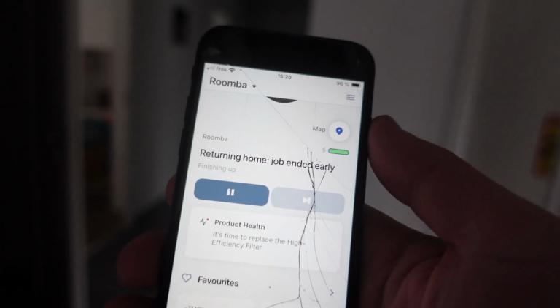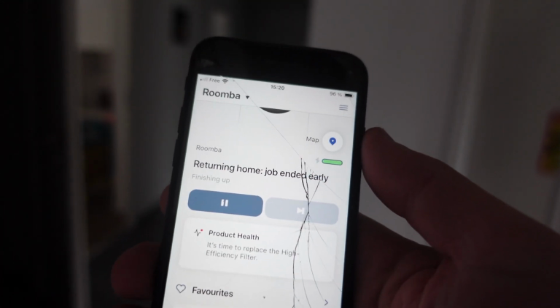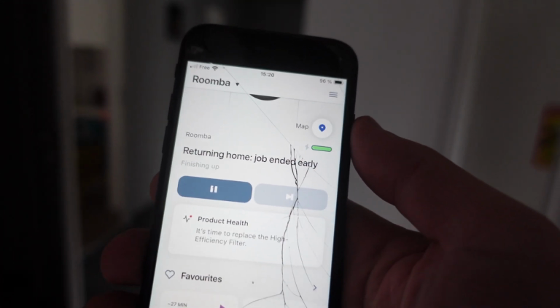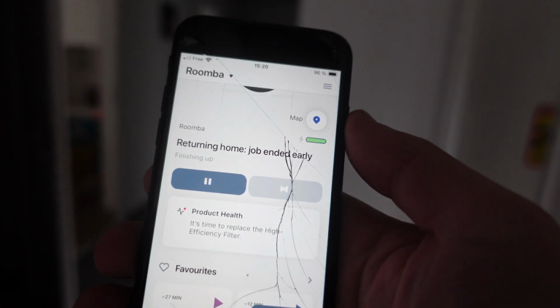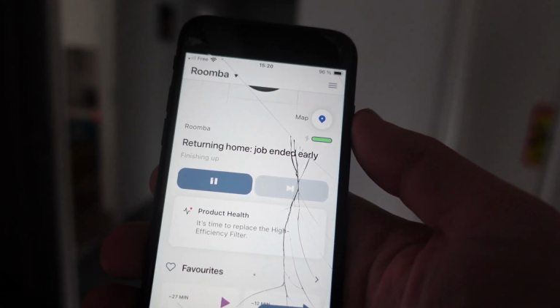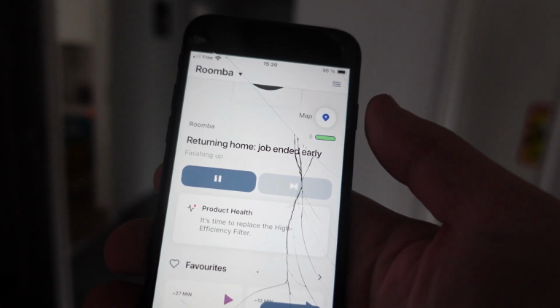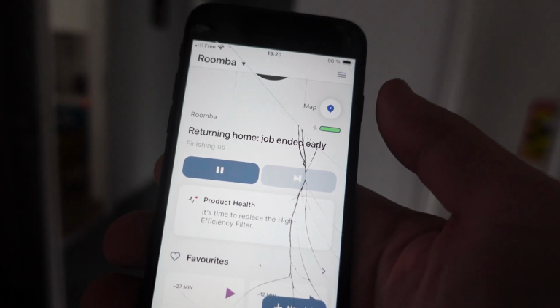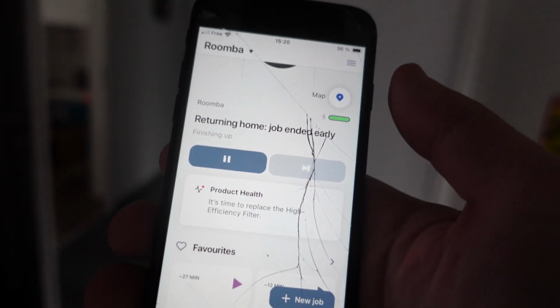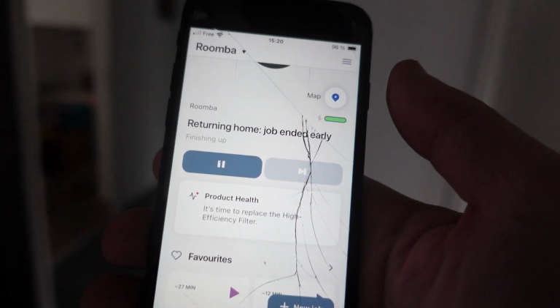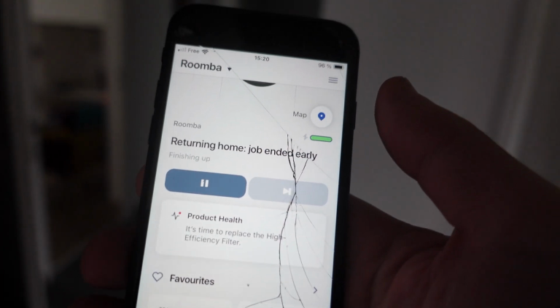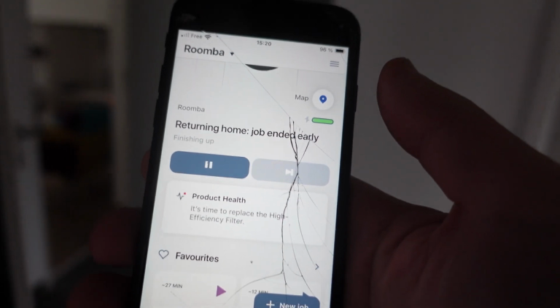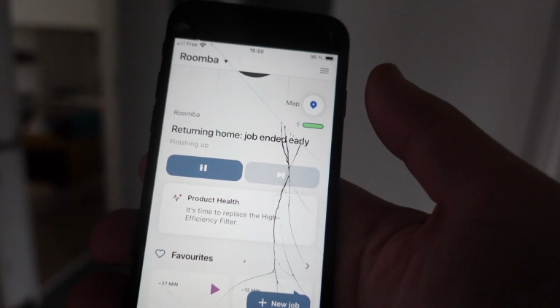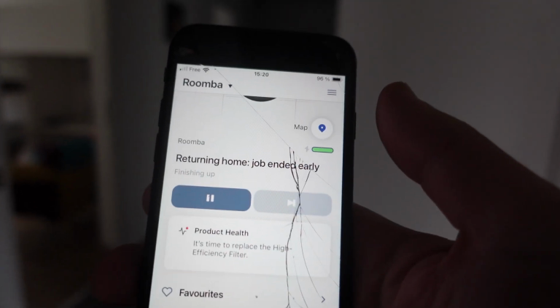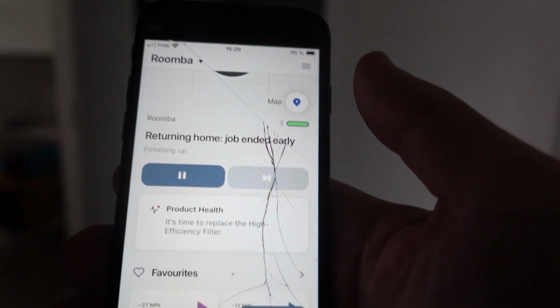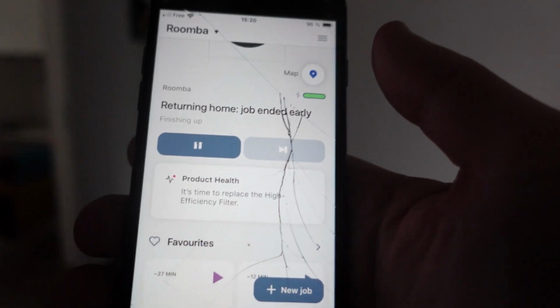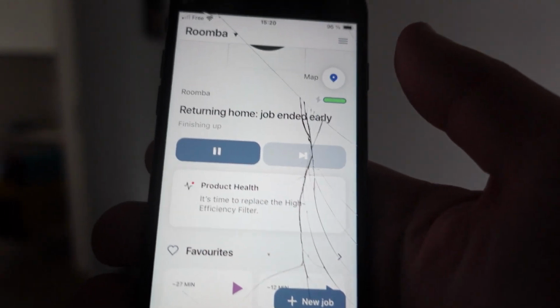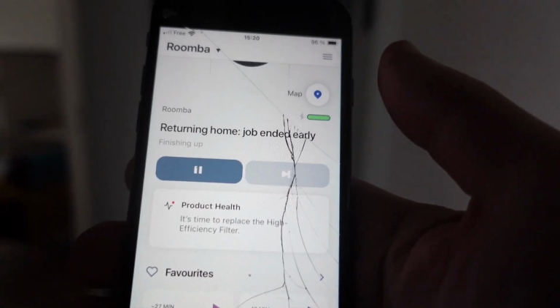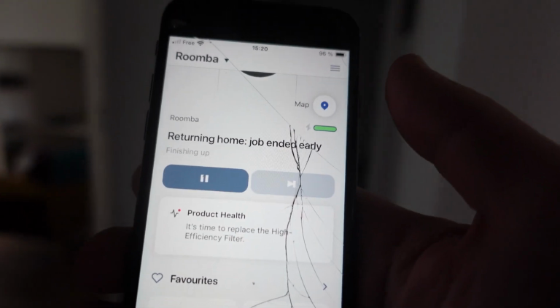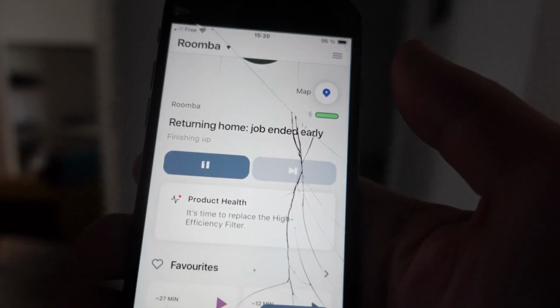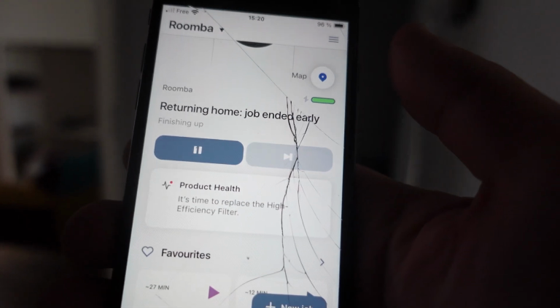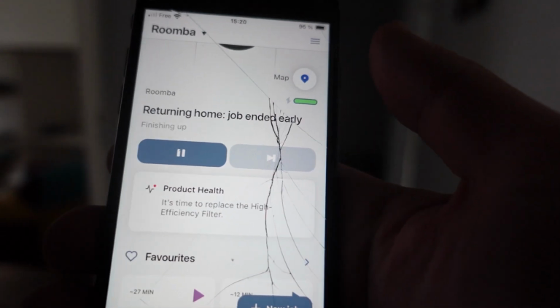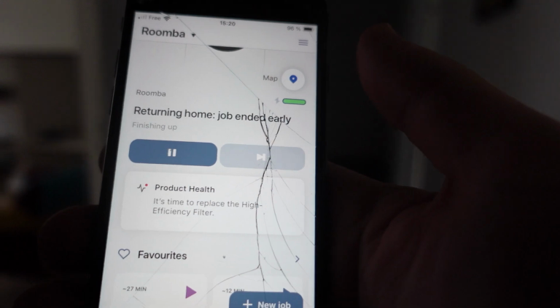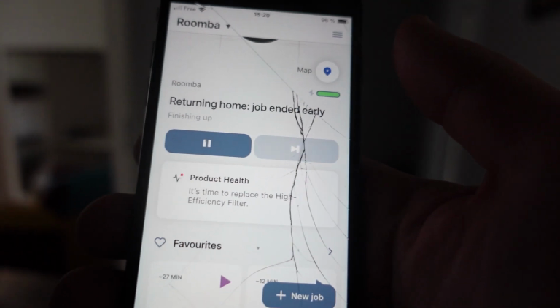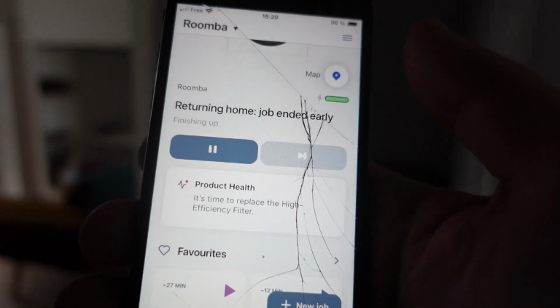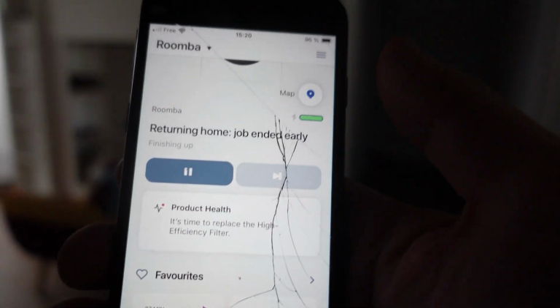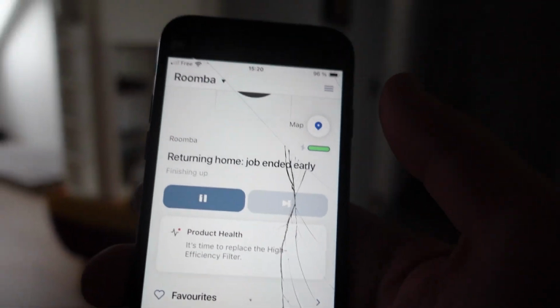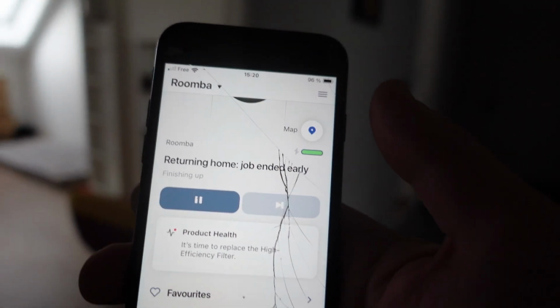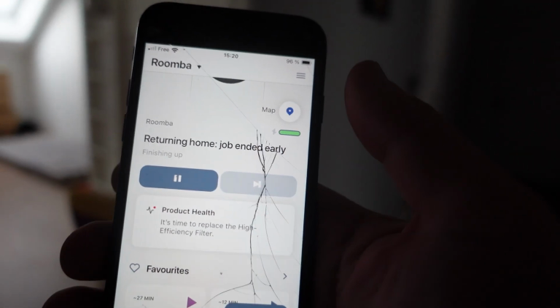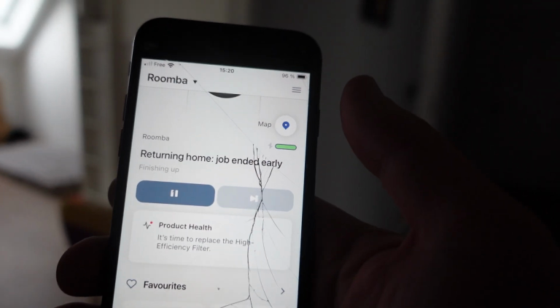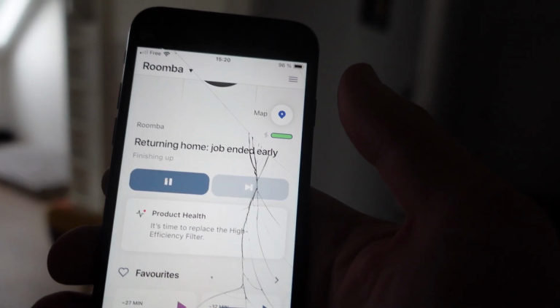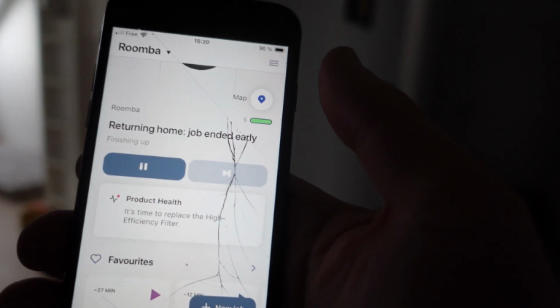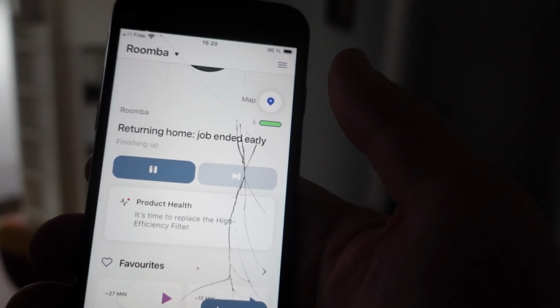So there it is — that's how you can cancel a job from within the Roomba app.